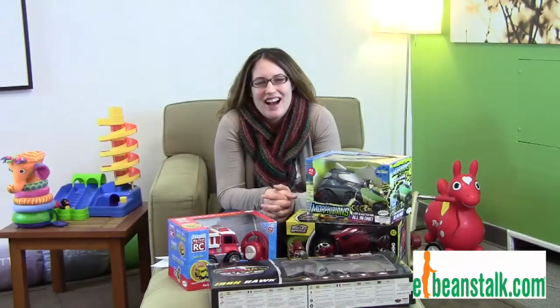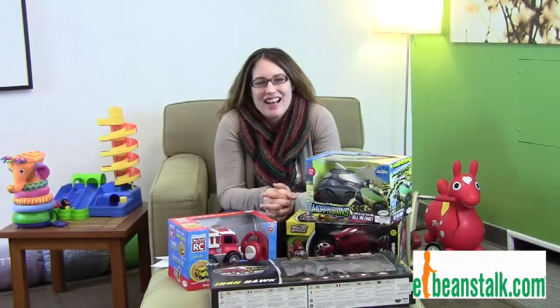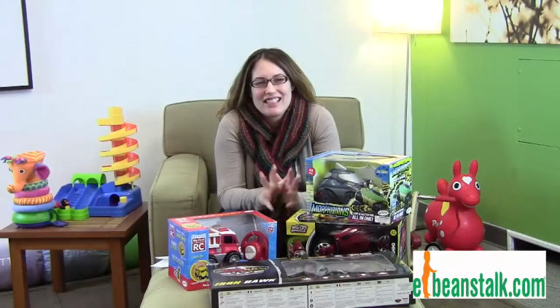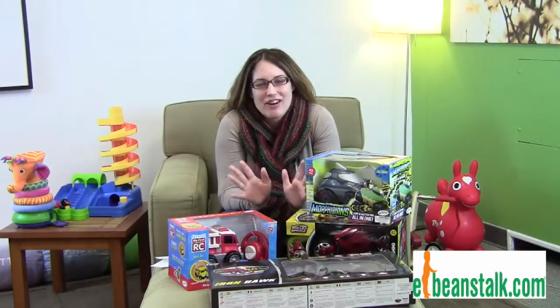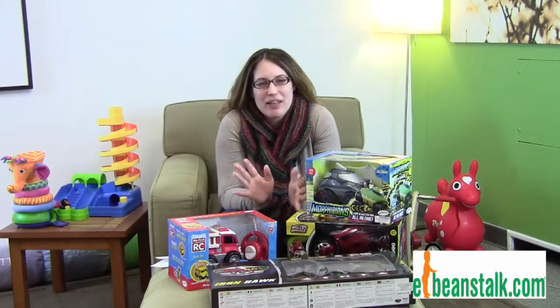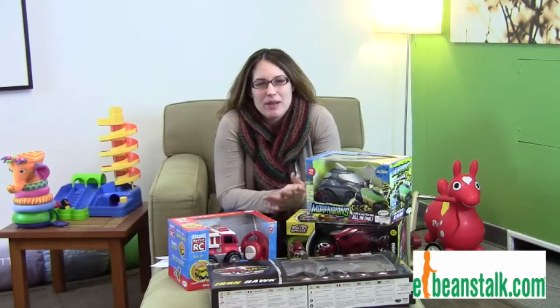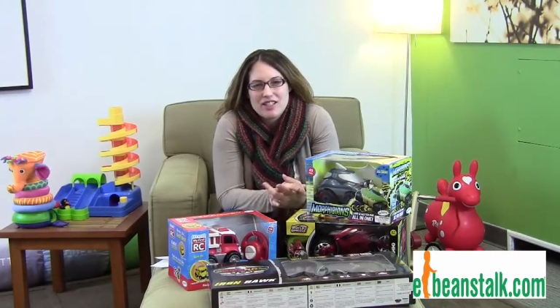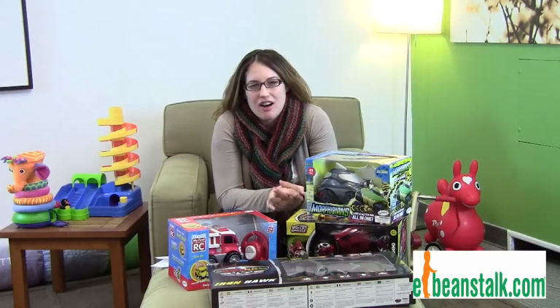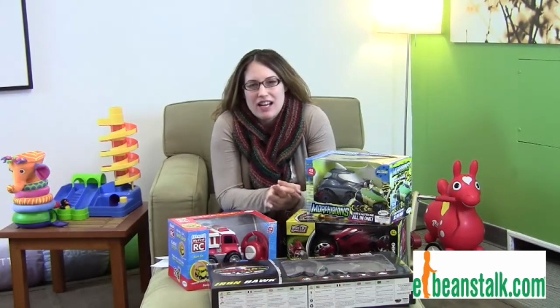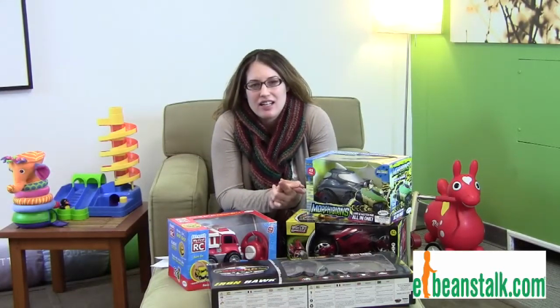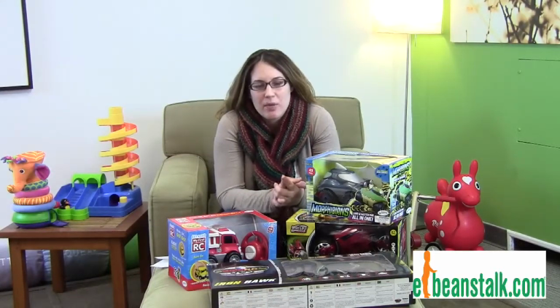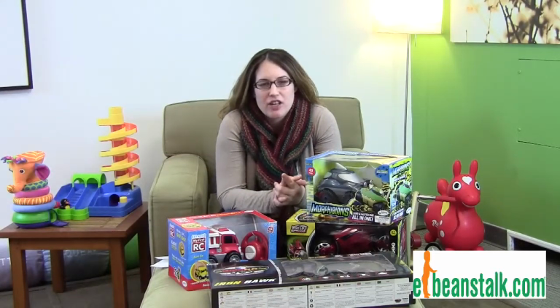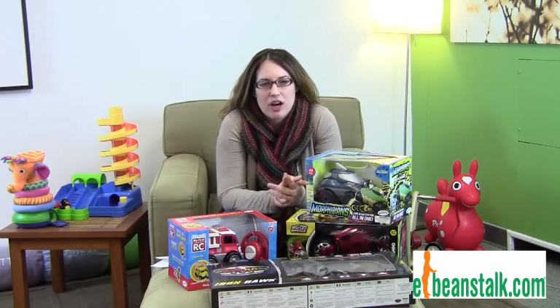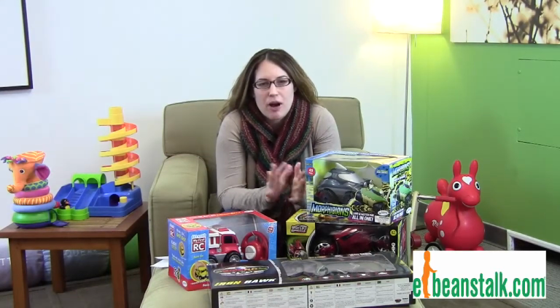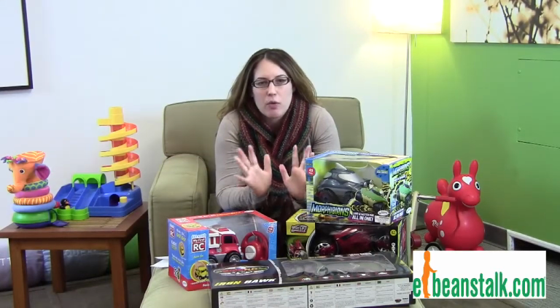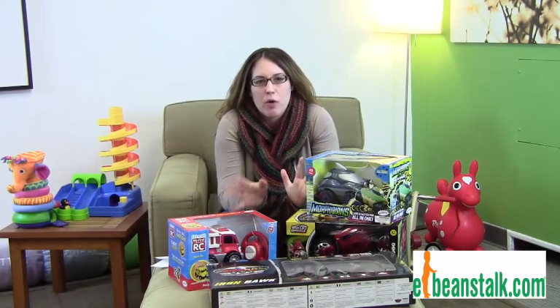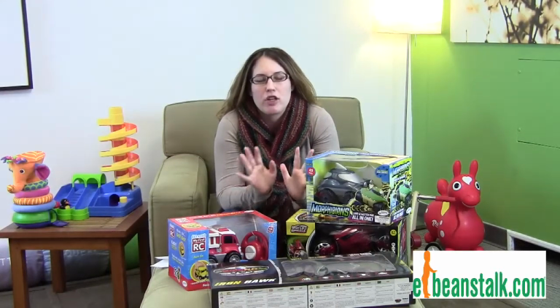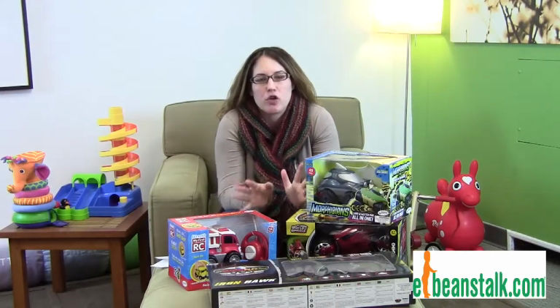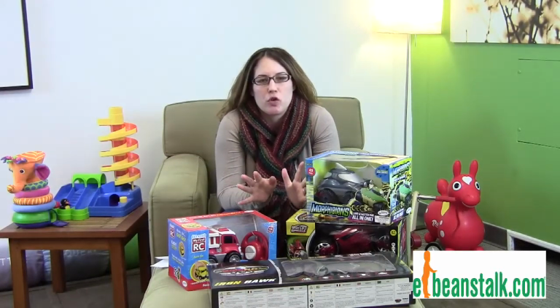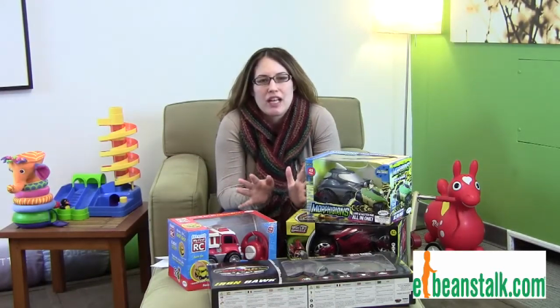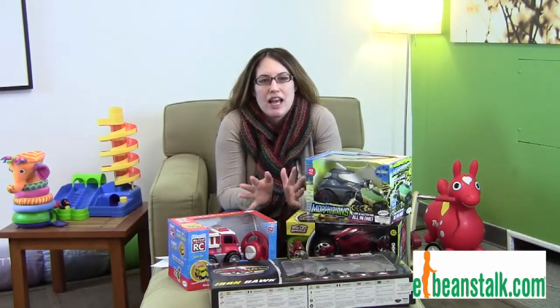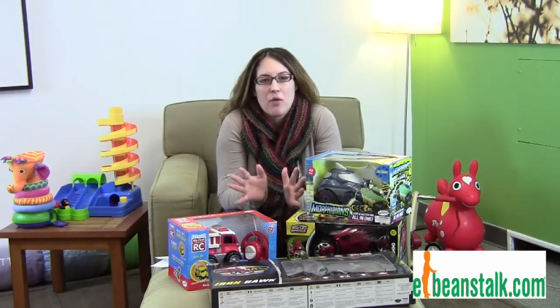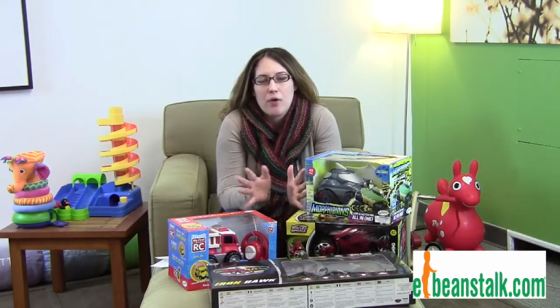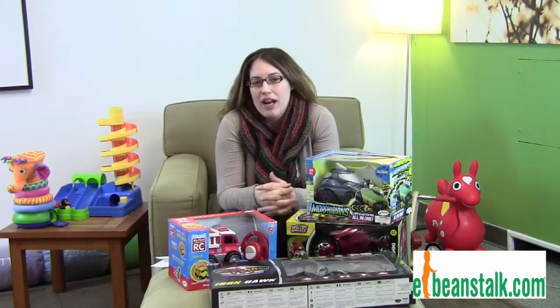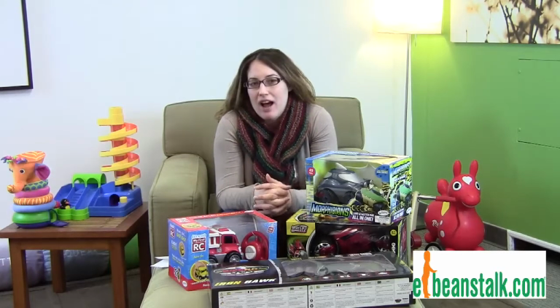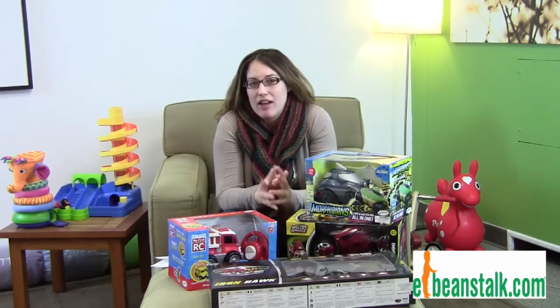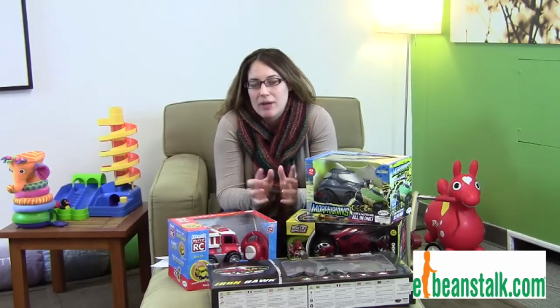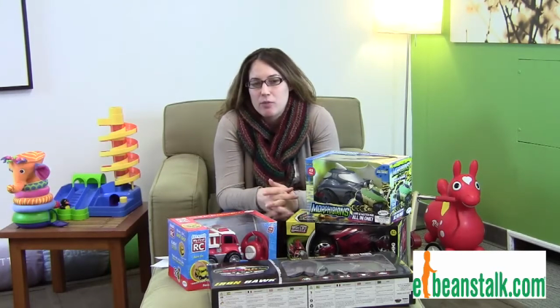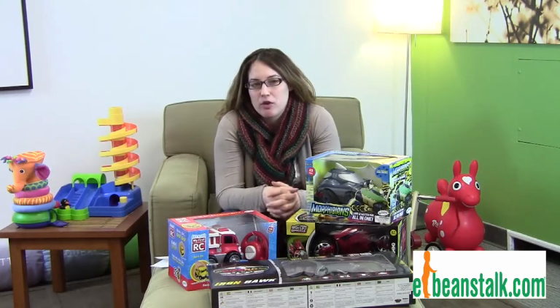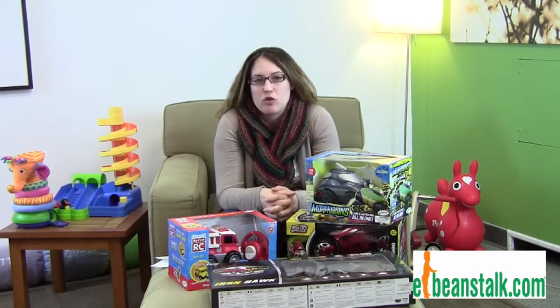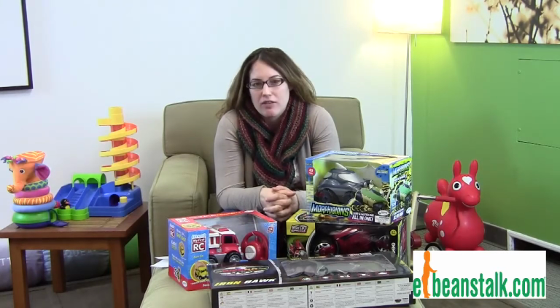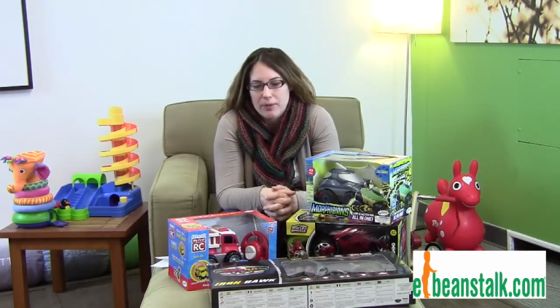Hi, it's Carrie with eBeanstalk, and today we are going to talk about remote controls and why we have the best remote controls out there.